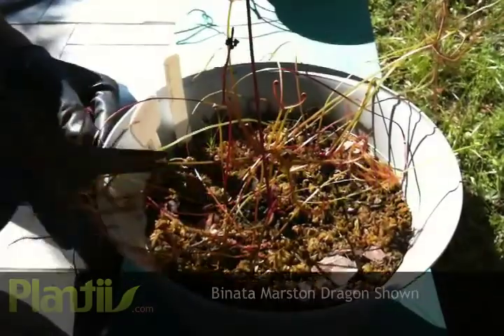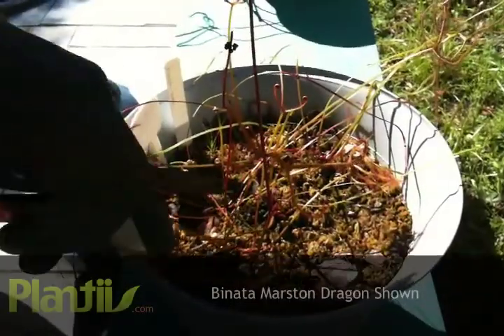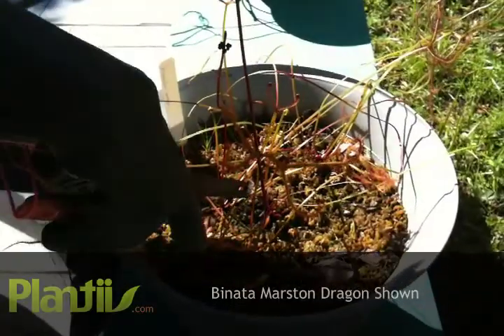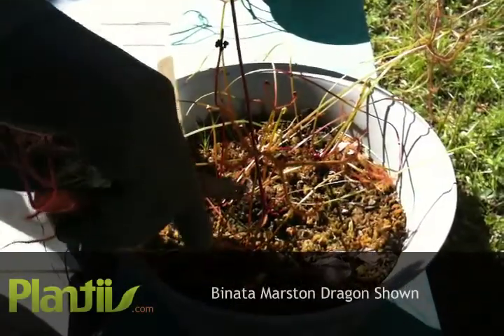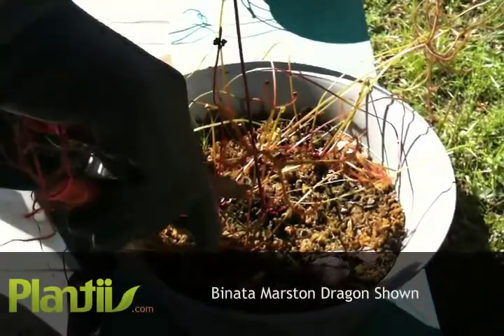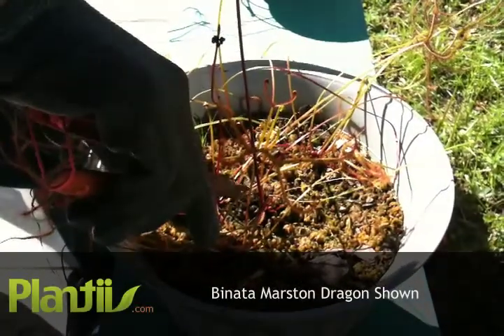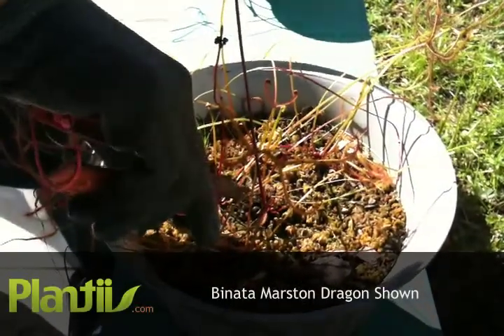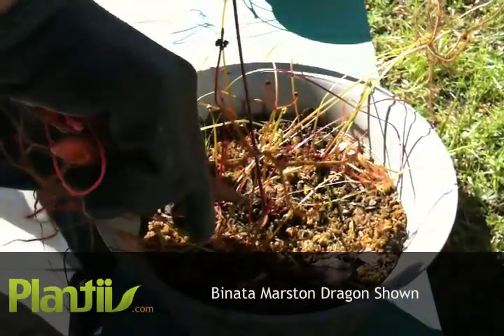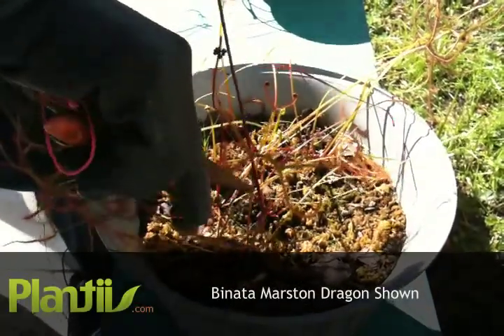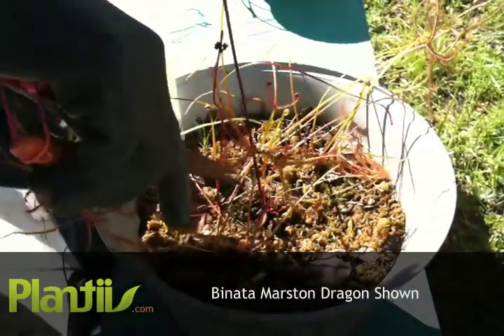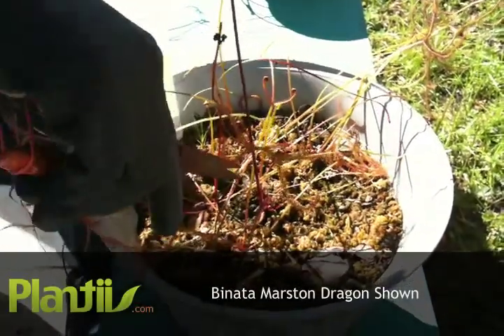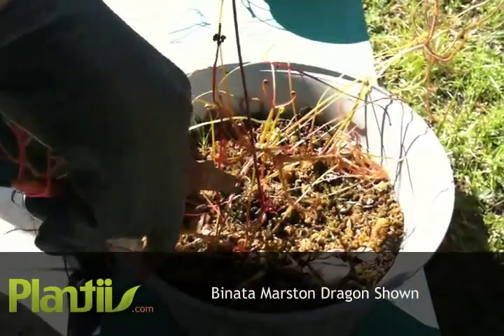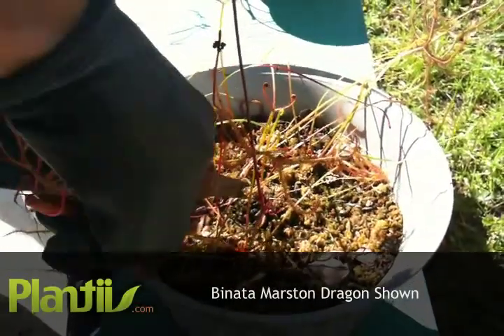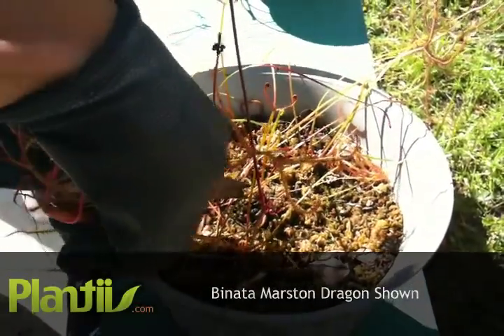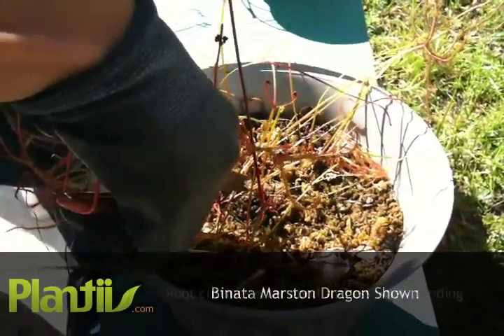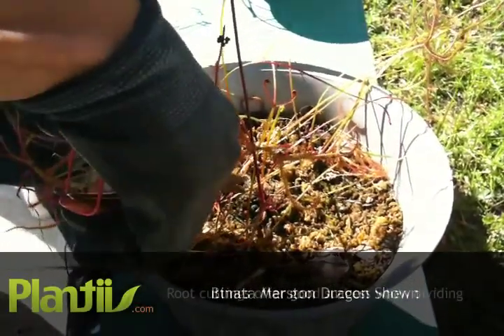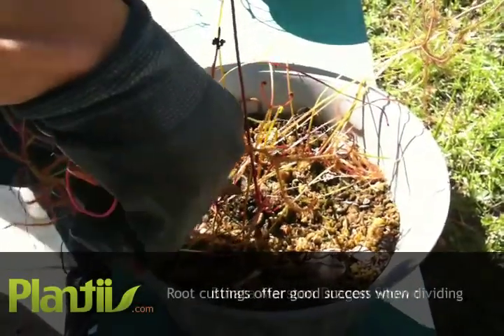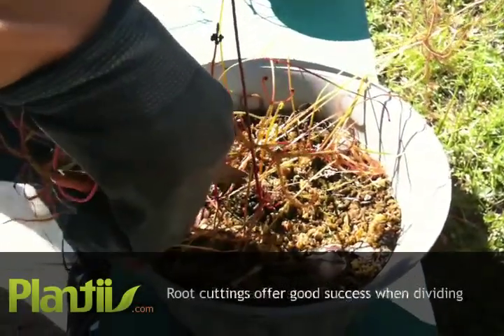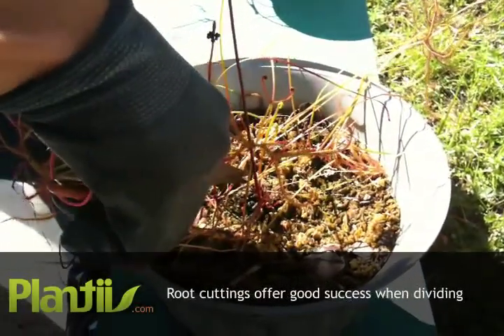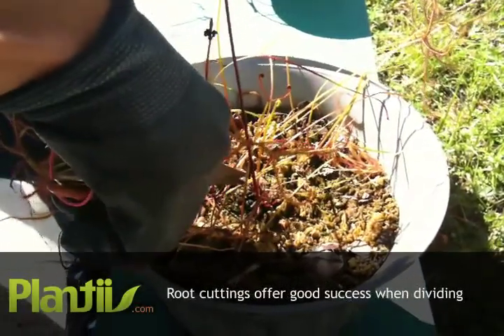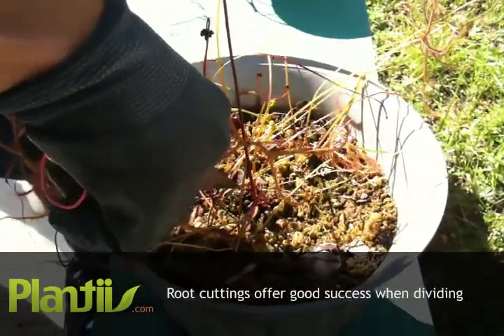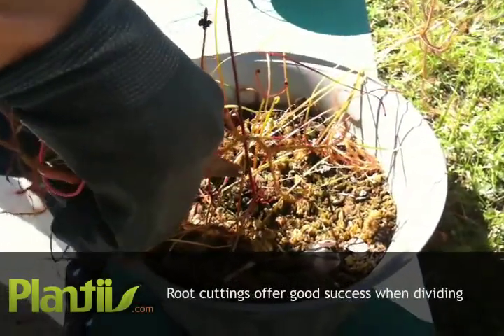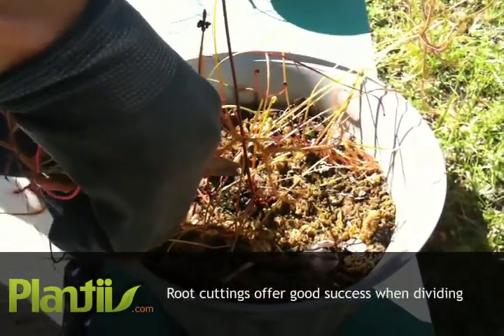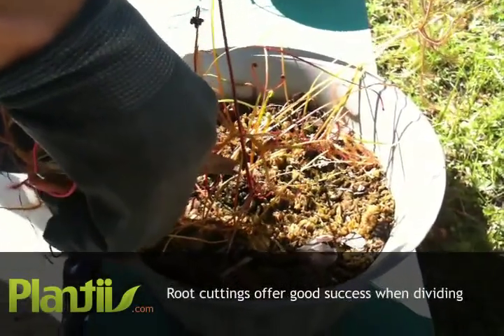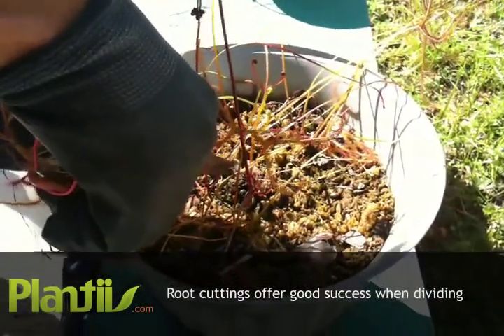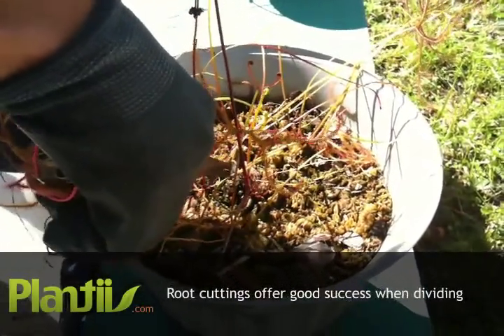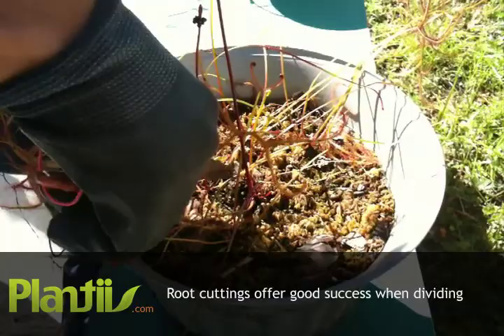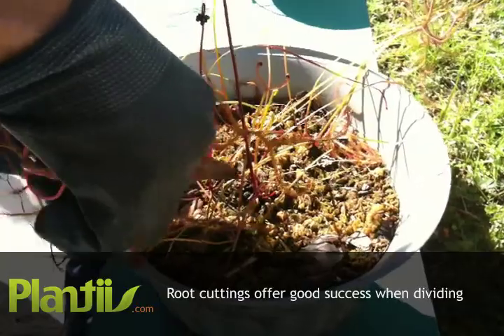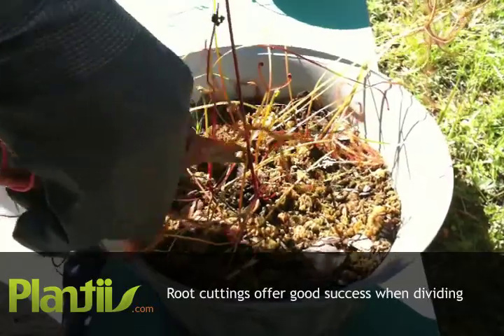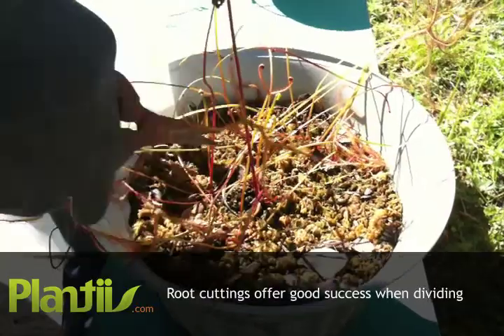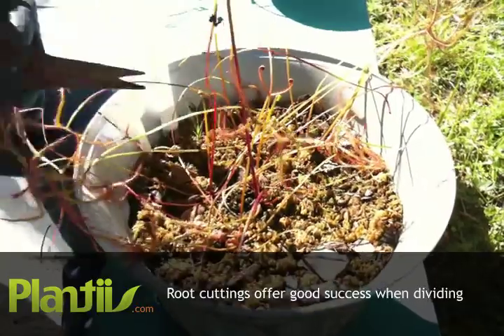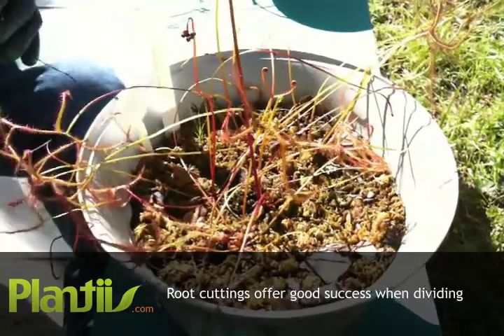Propagating through root cuttings is the easiest way to divide your sundew and add more to your collection.